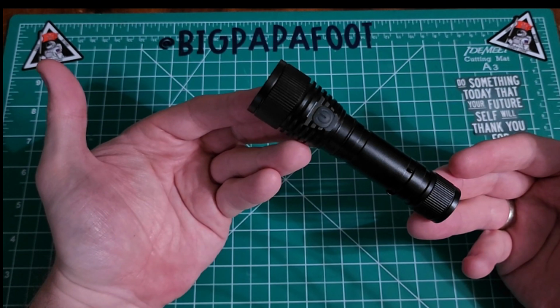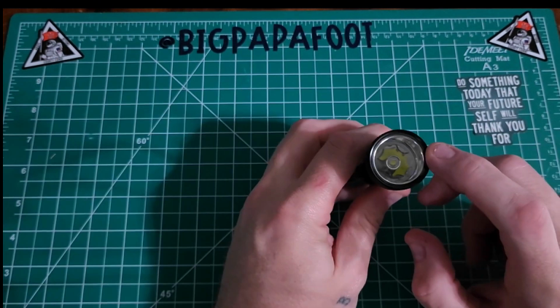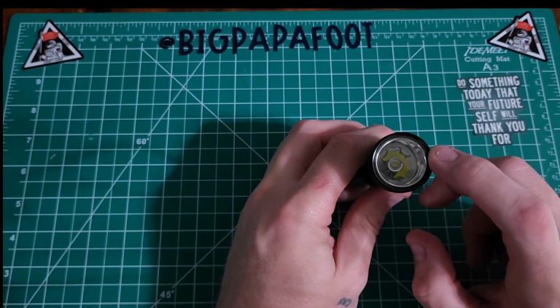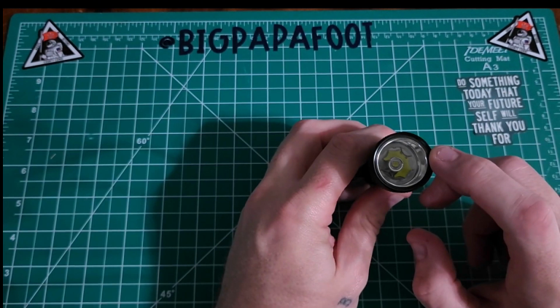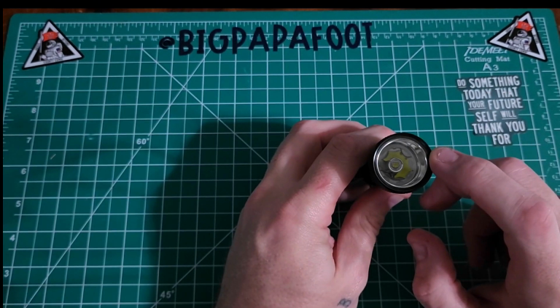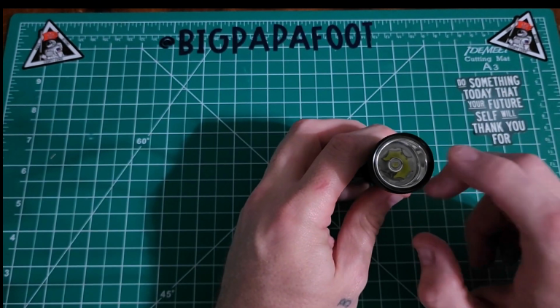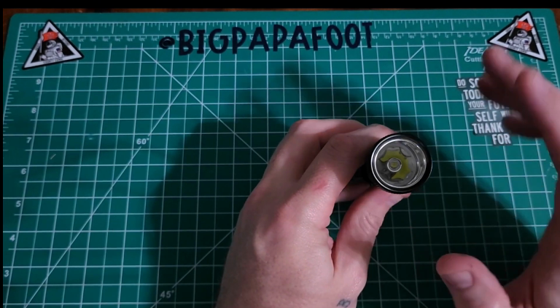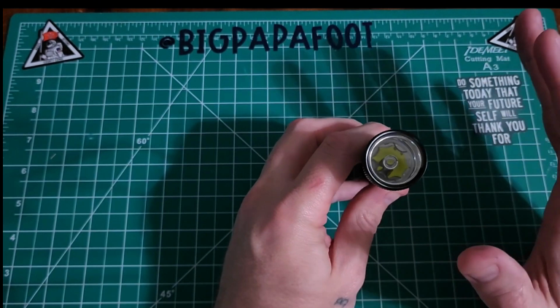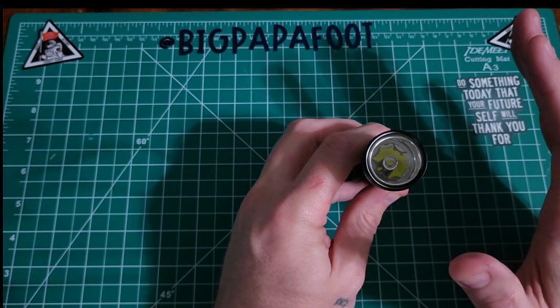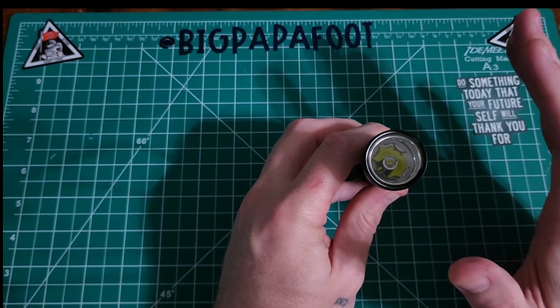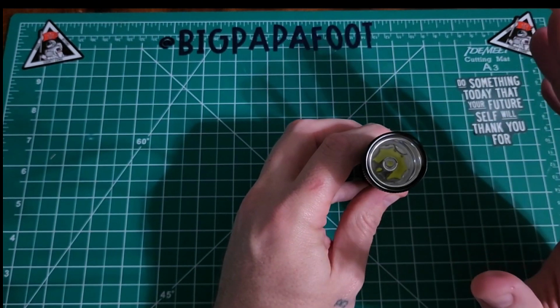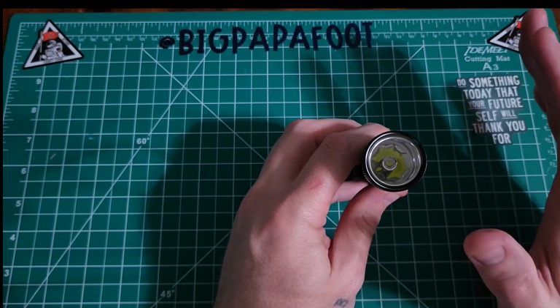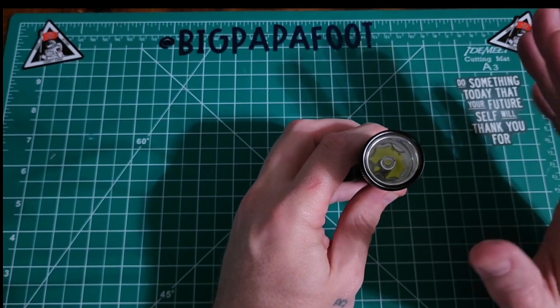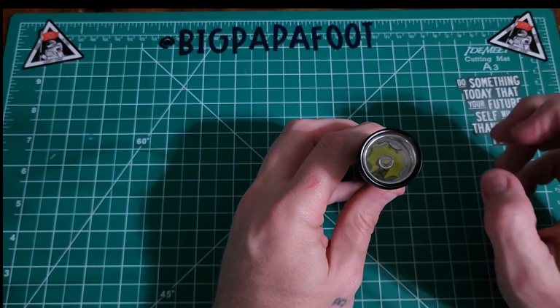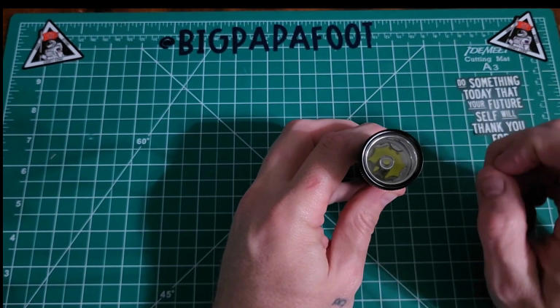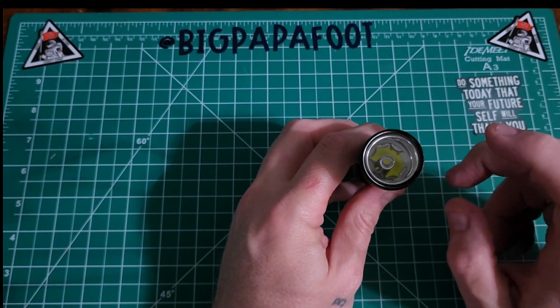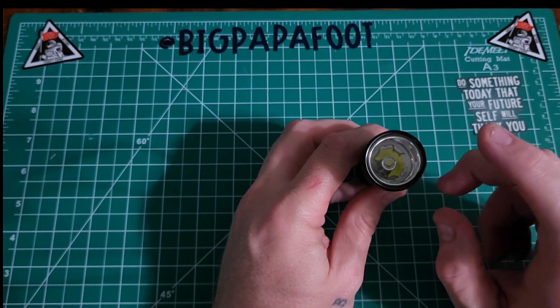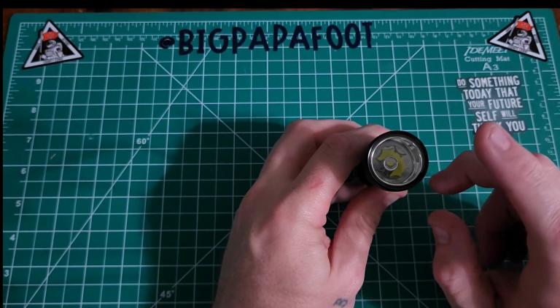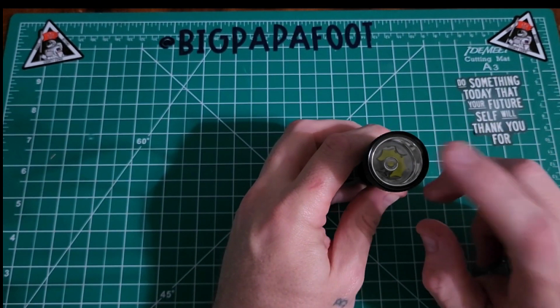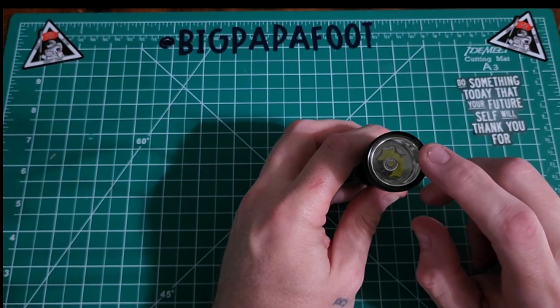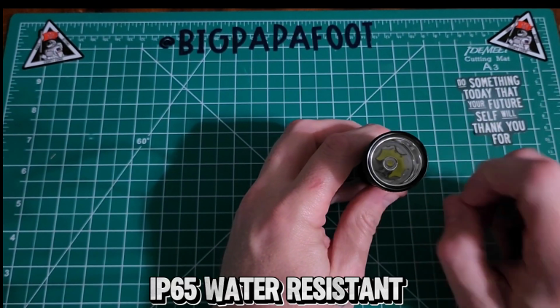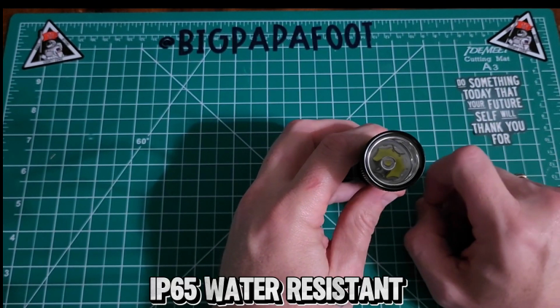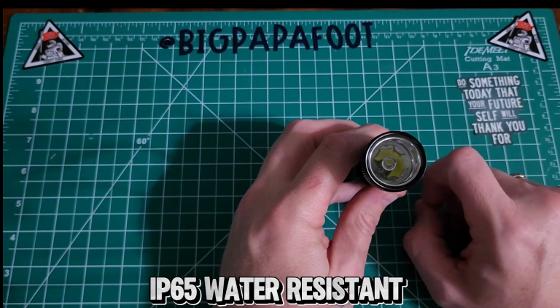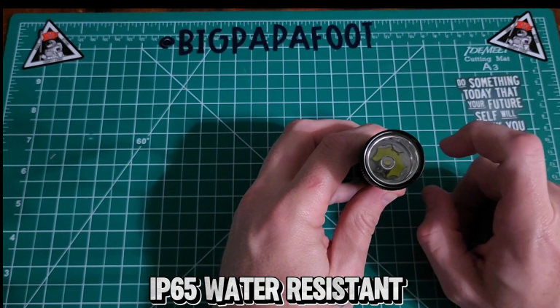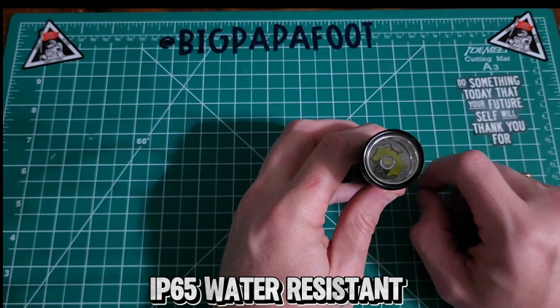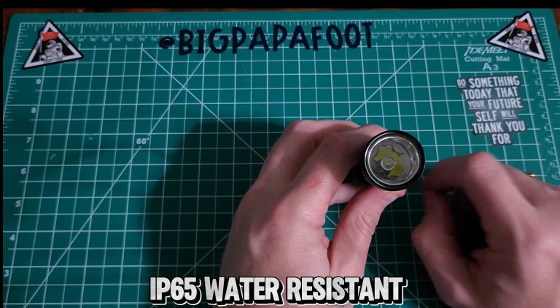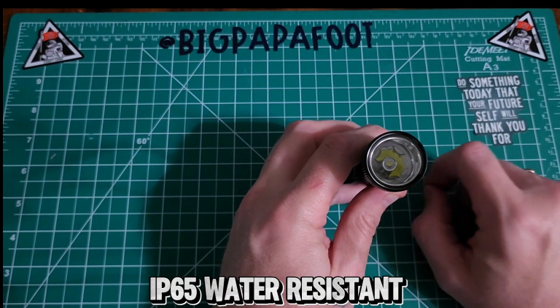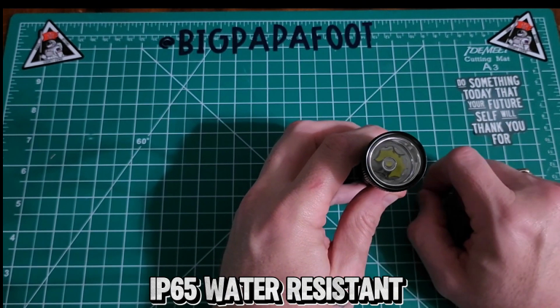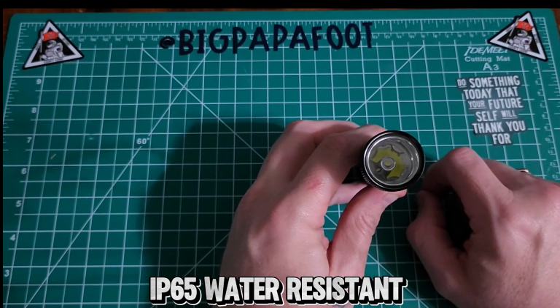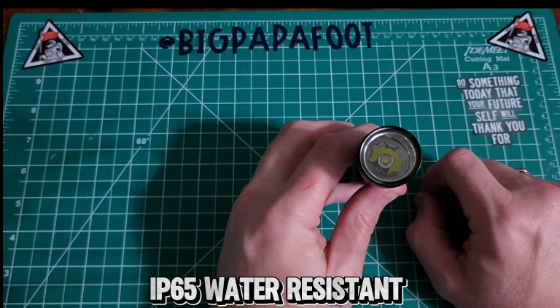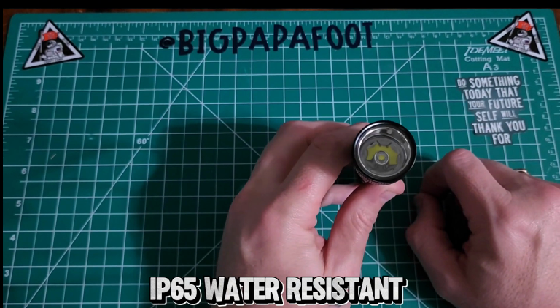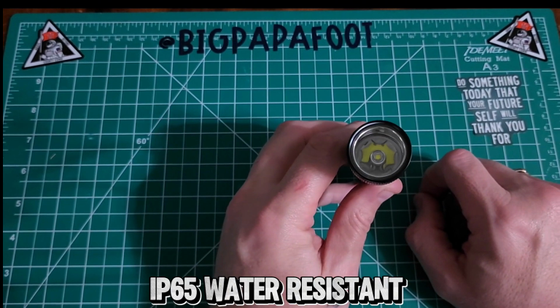On the front glass, it's high-strength tempered glass, and the flashlight is IP65 water resistant.